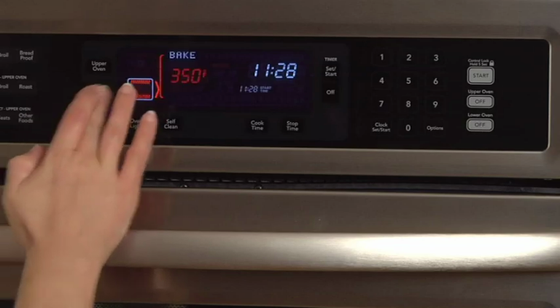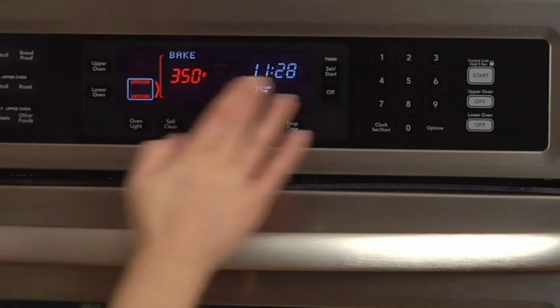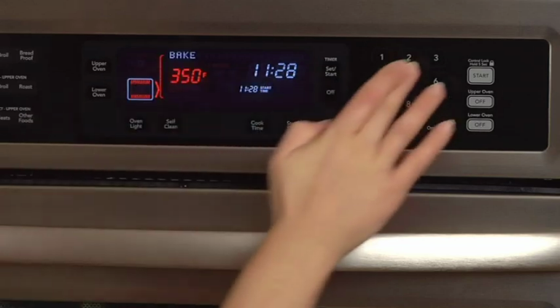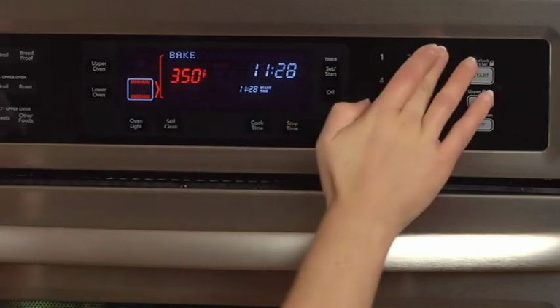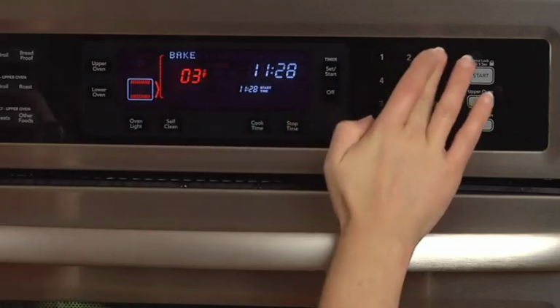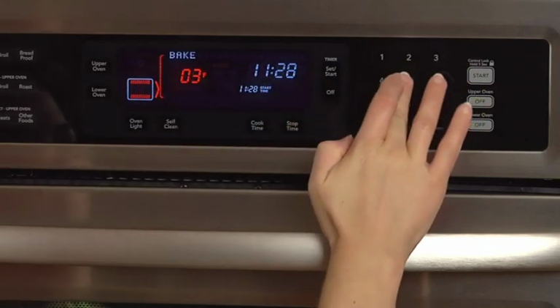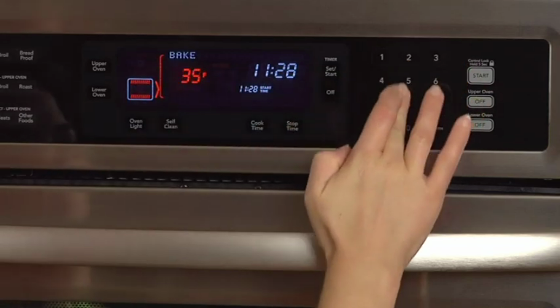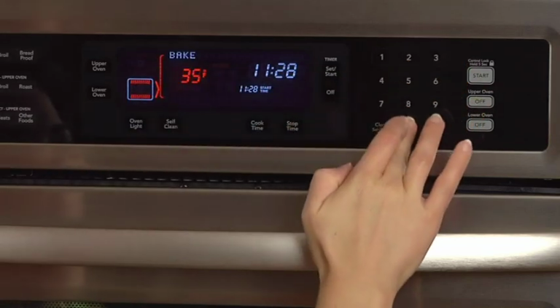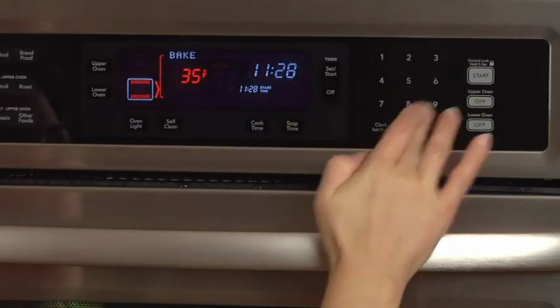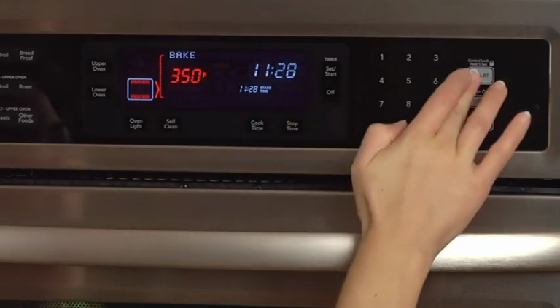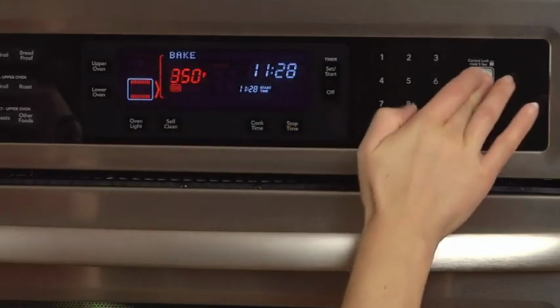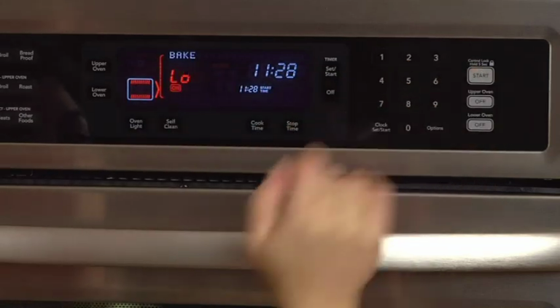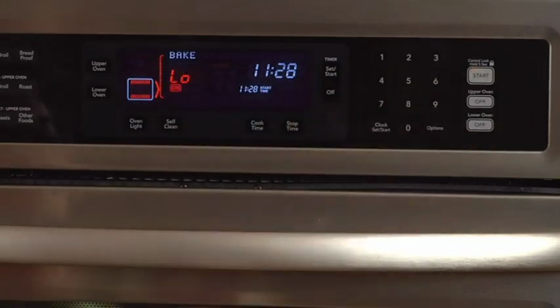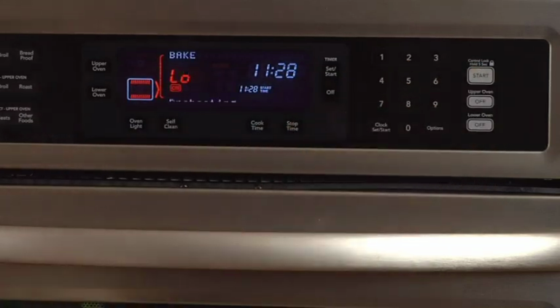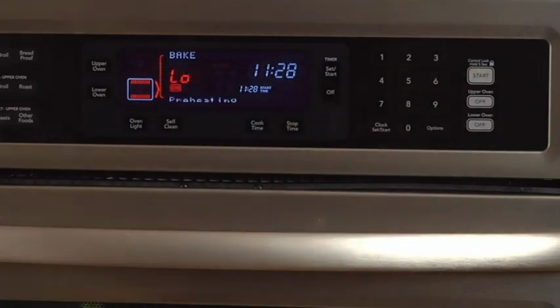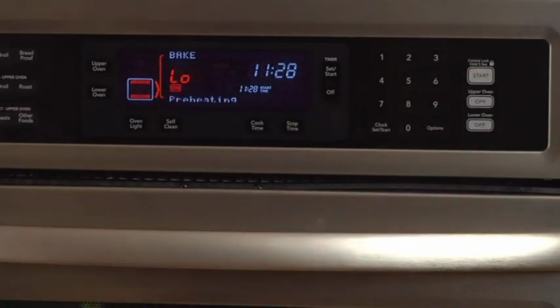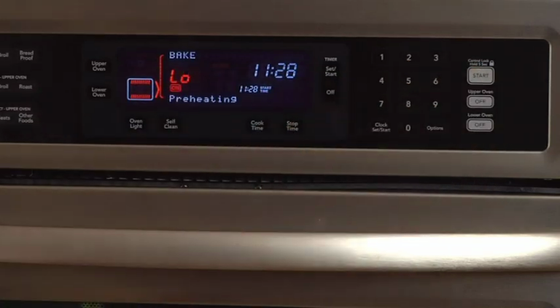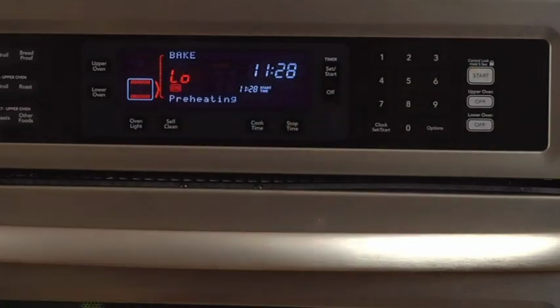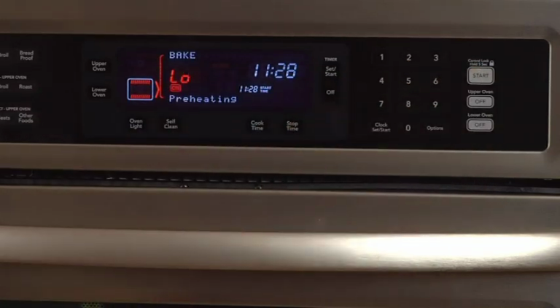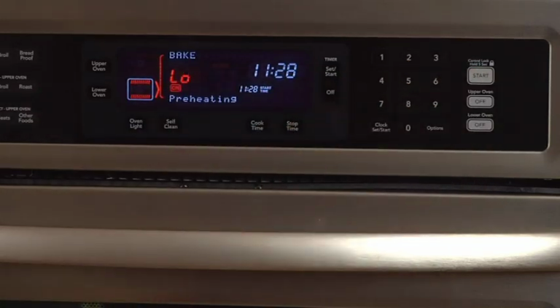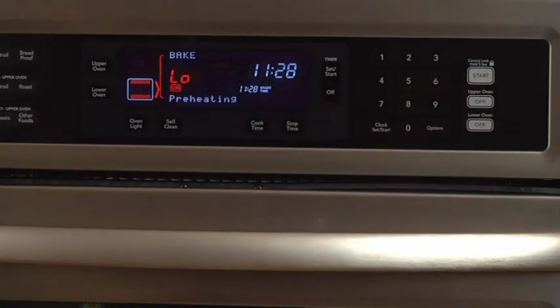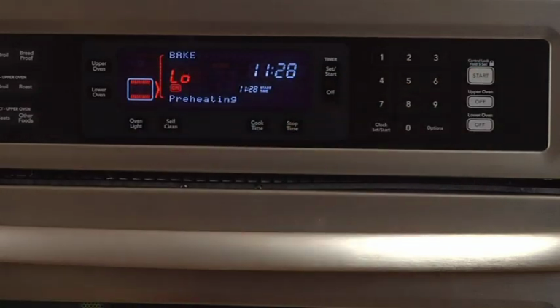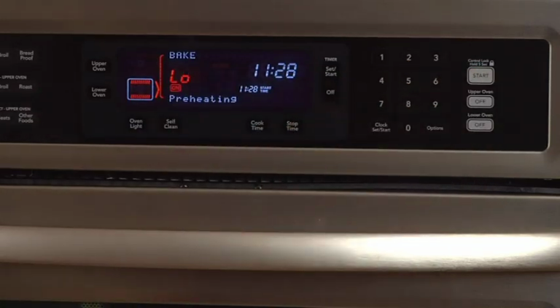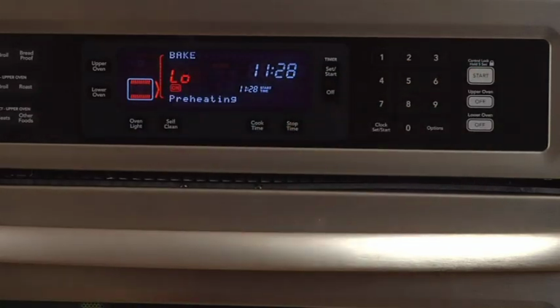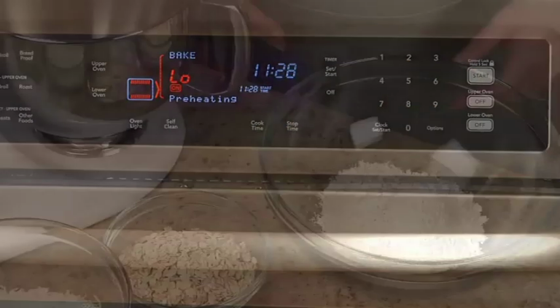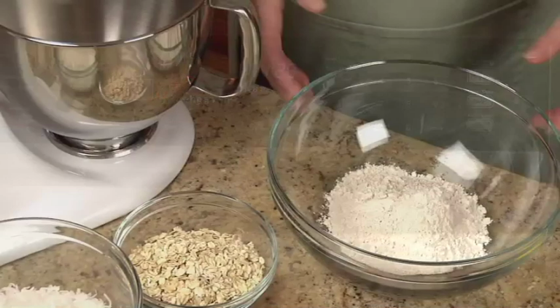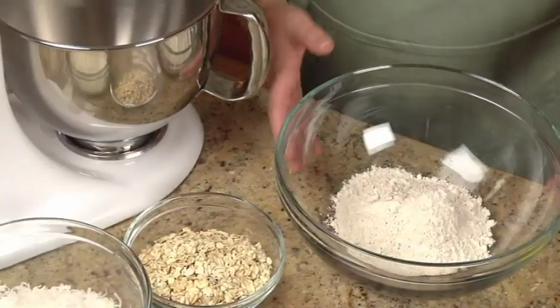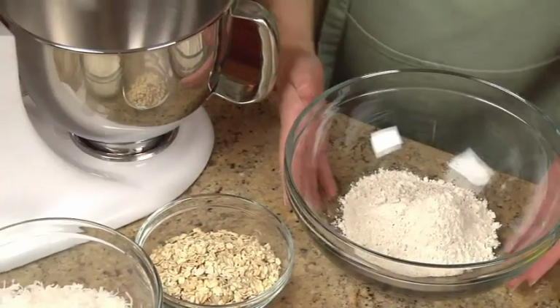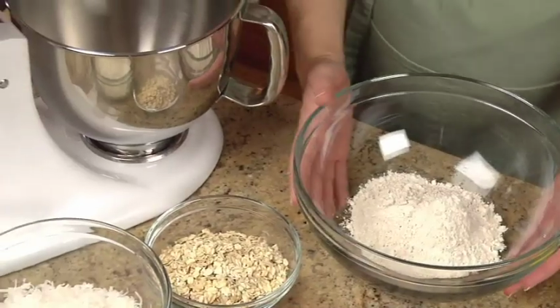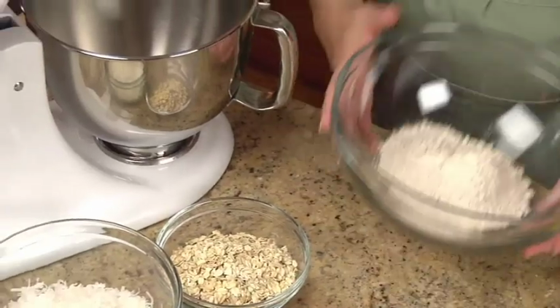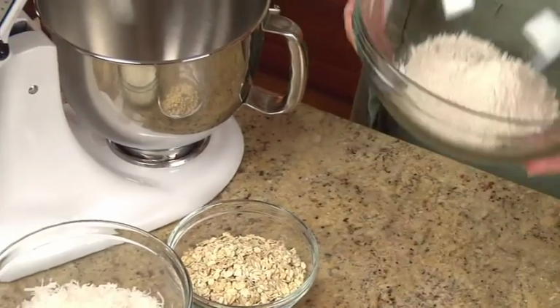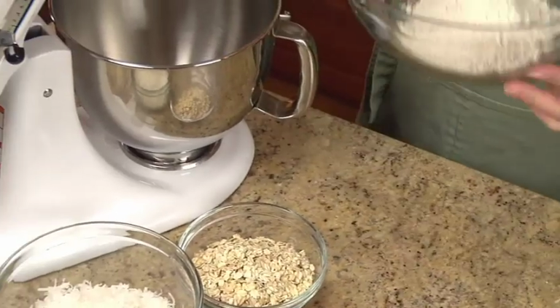Preheat your oven to 350 degrees. First, we'll make the crust.